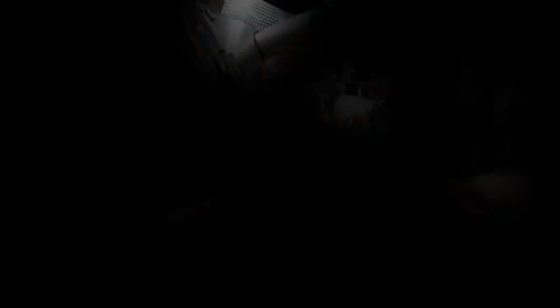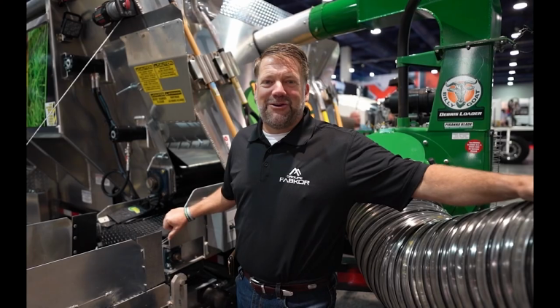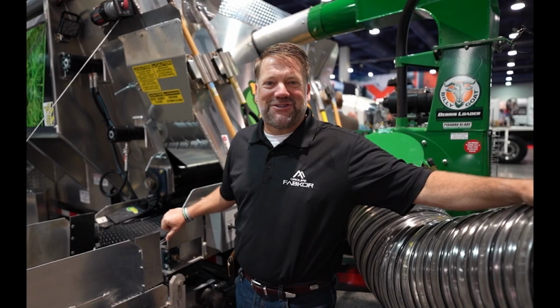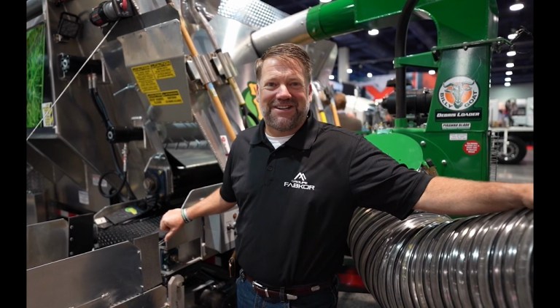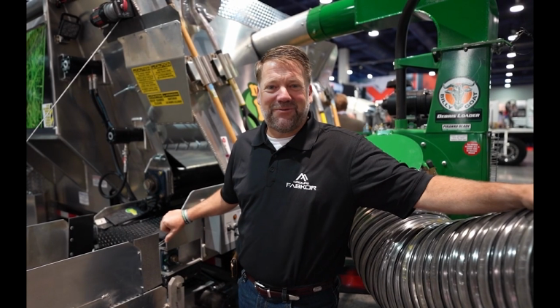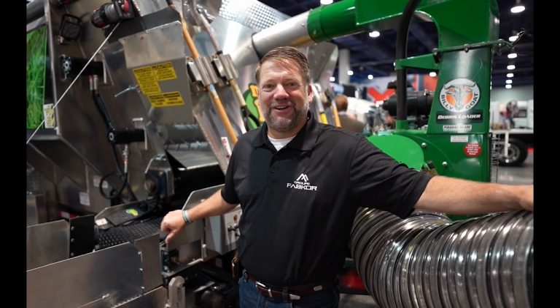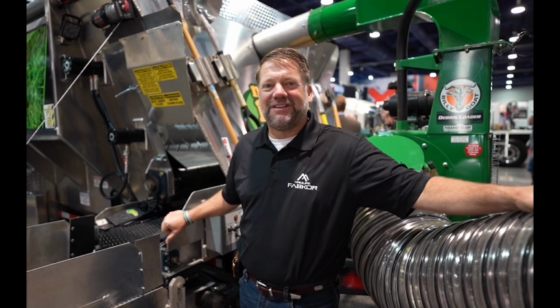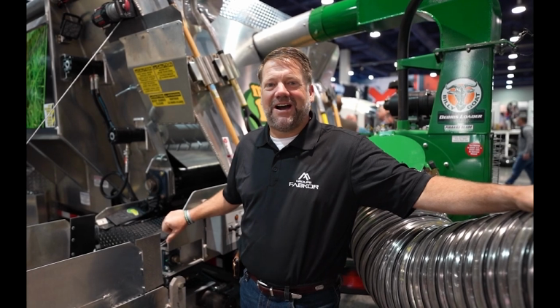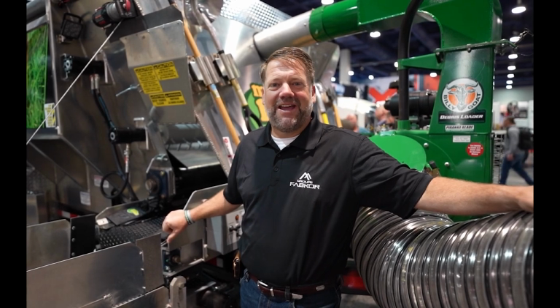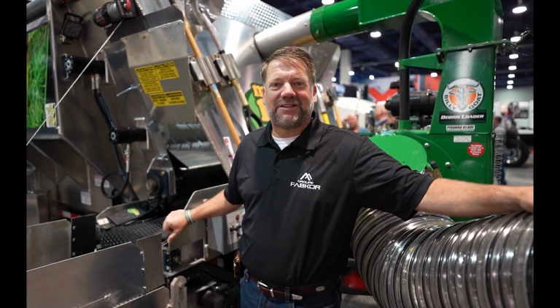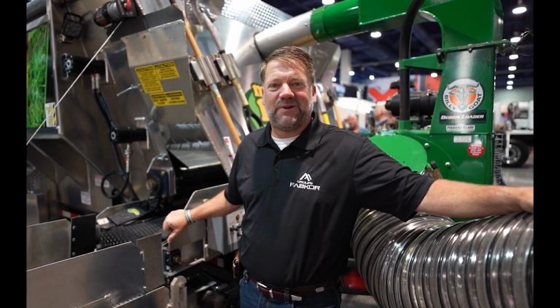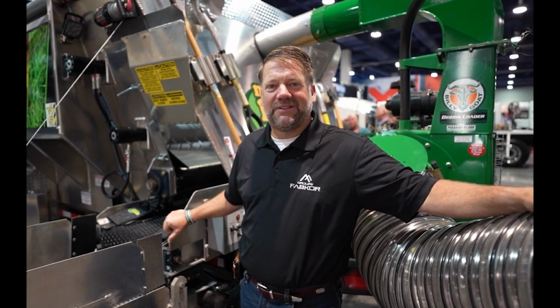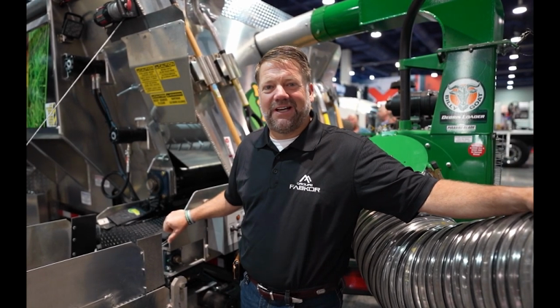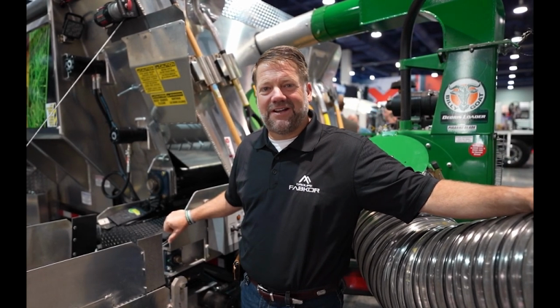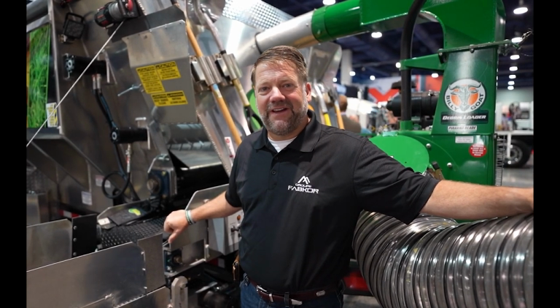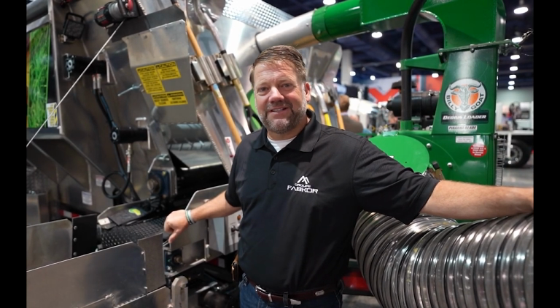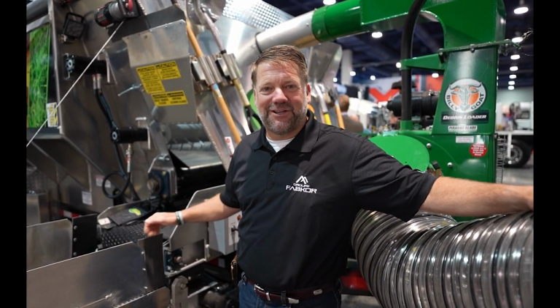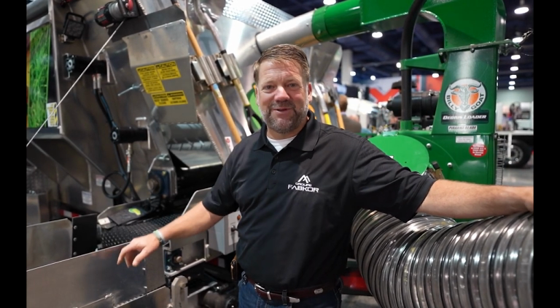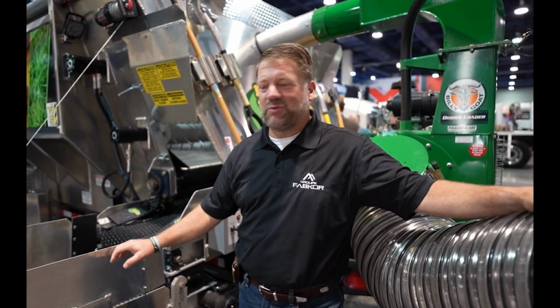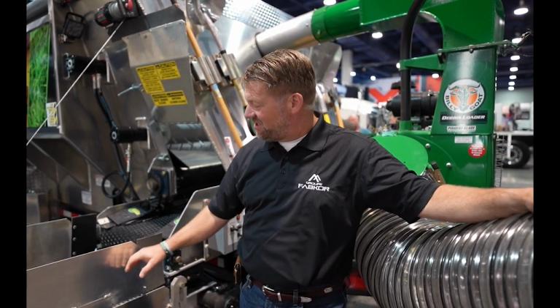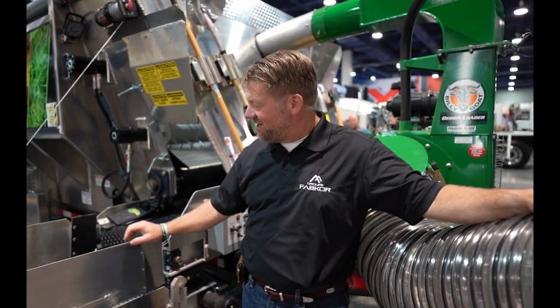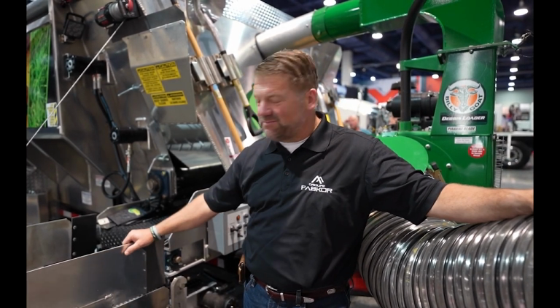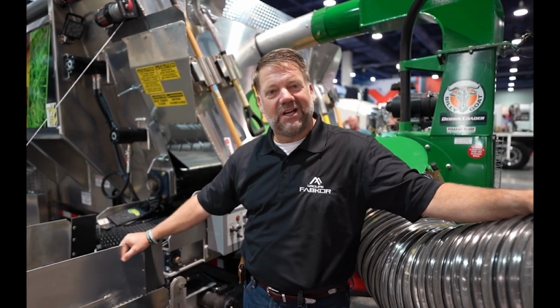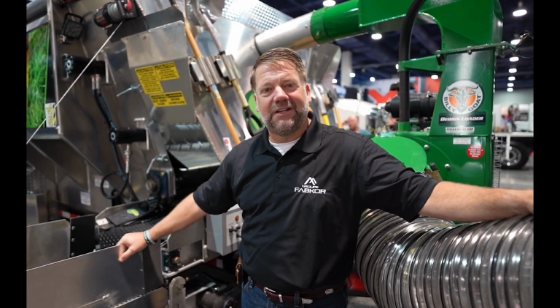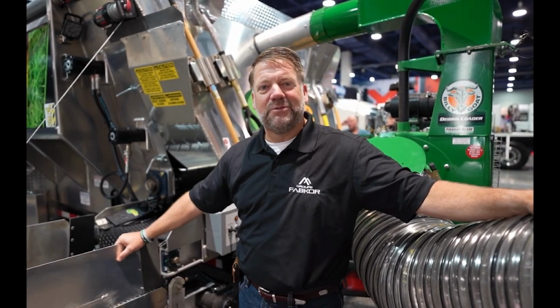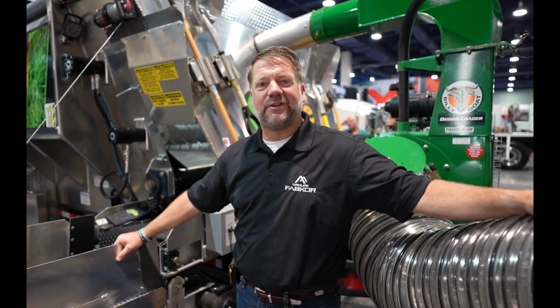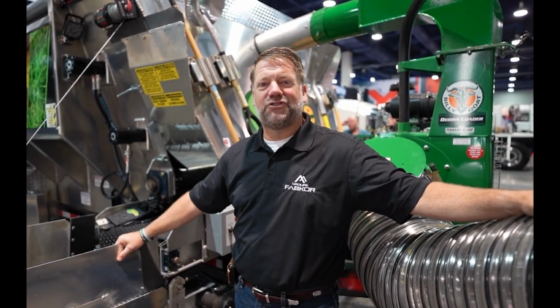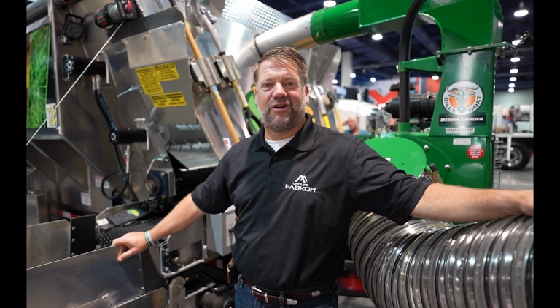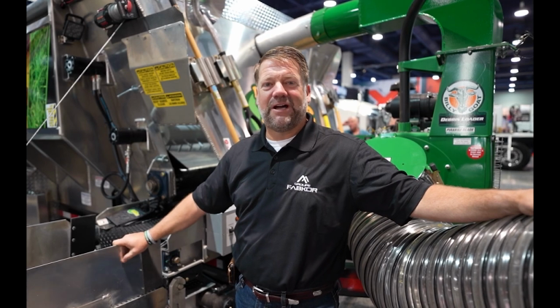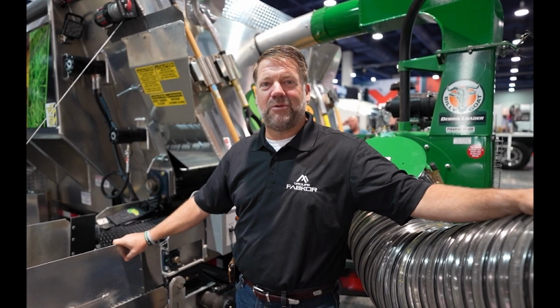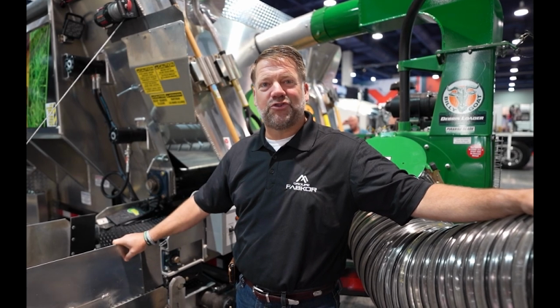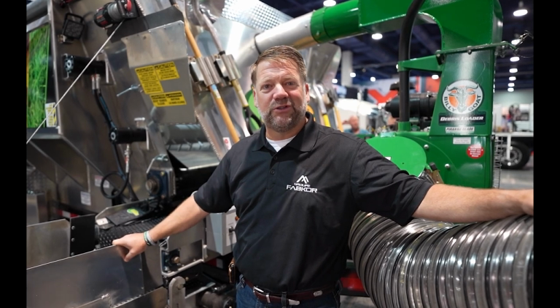Hello, this is Todd. We're here at the Con Ag Expo in Las Vegas. I couldn't be any more excited to be in the booth here sharing about the Mulch Mule.